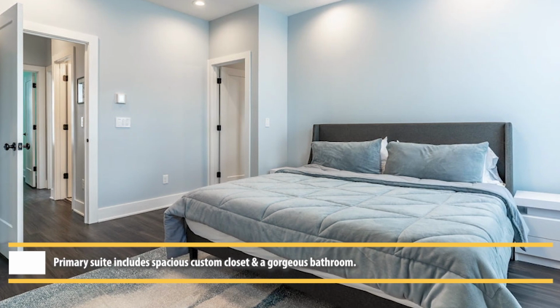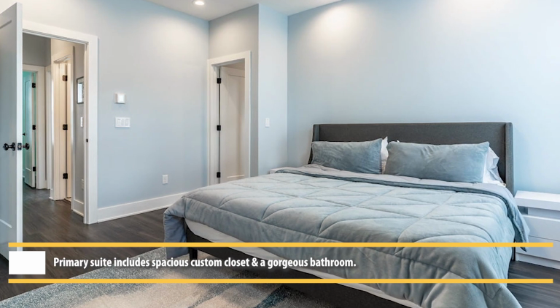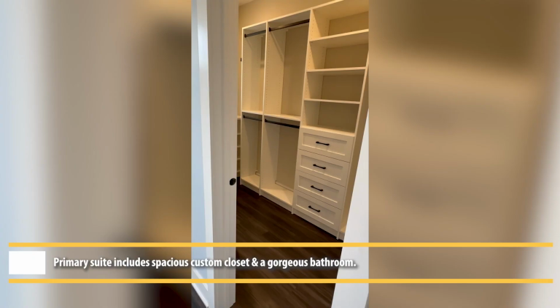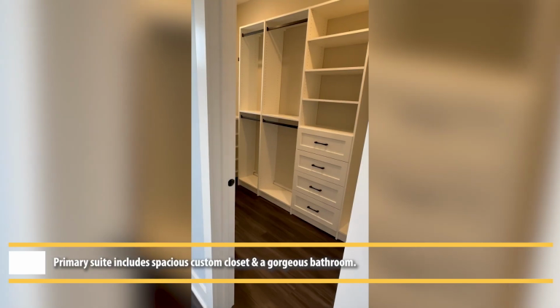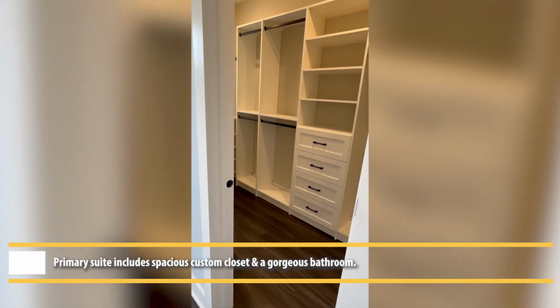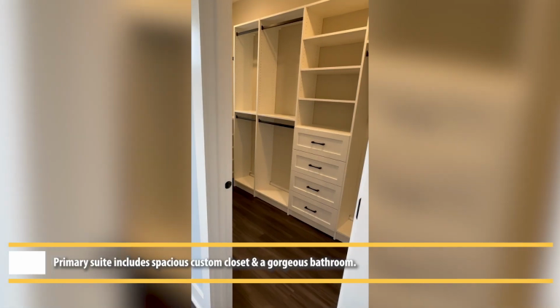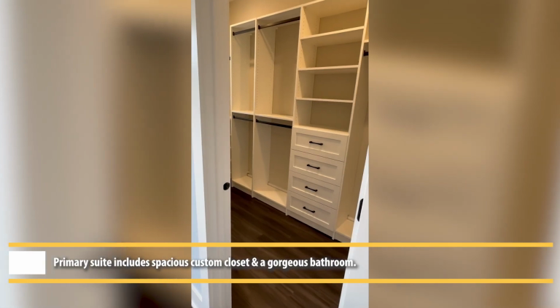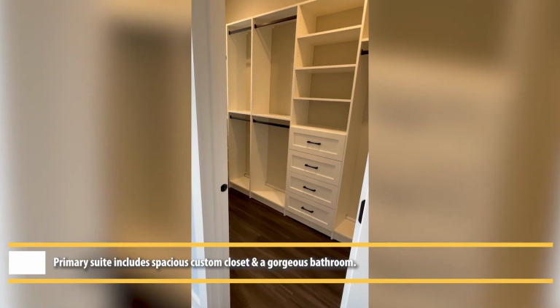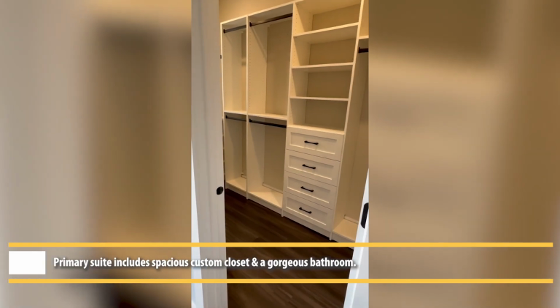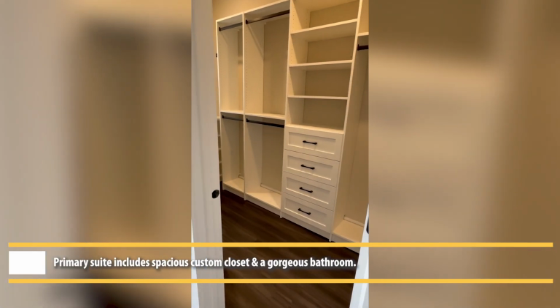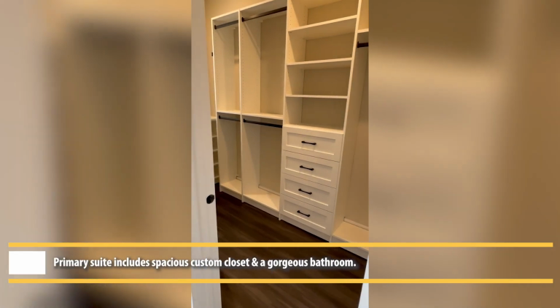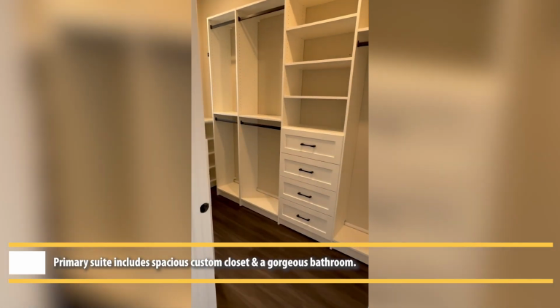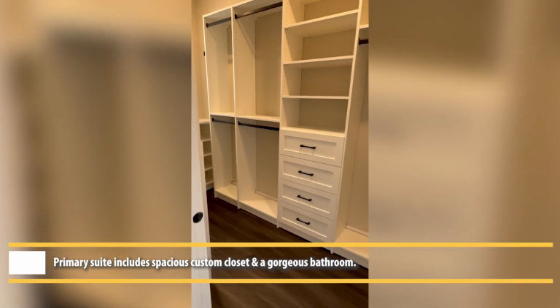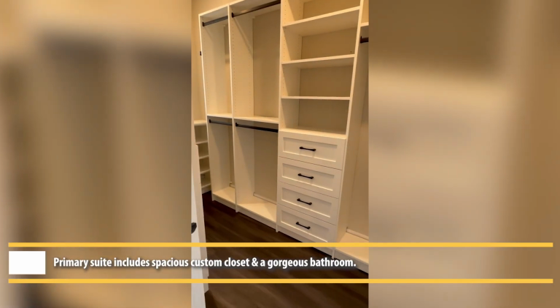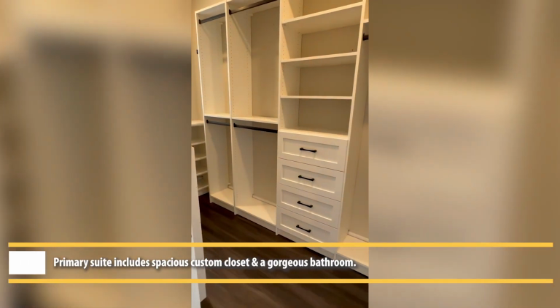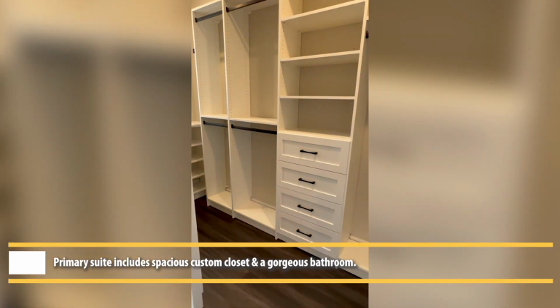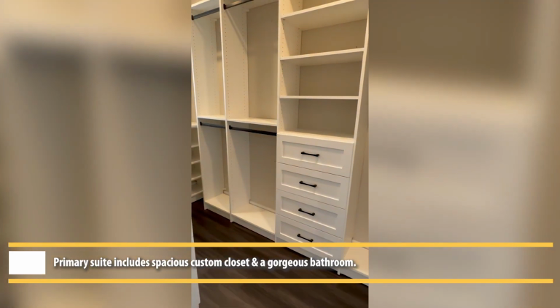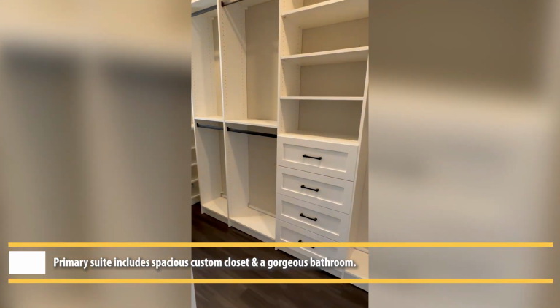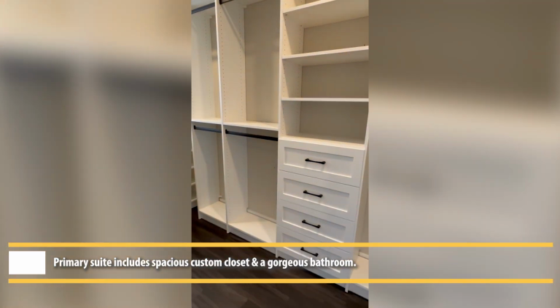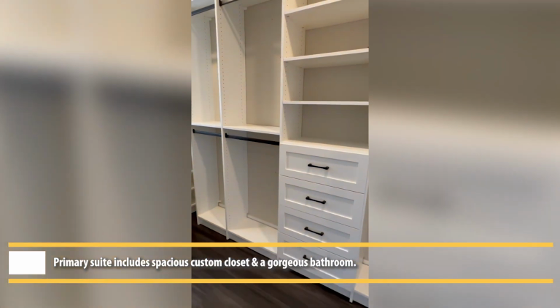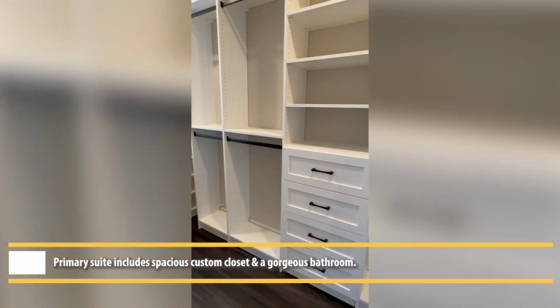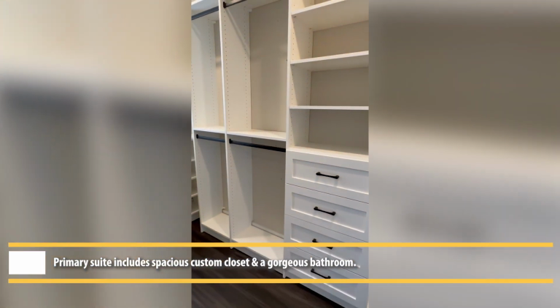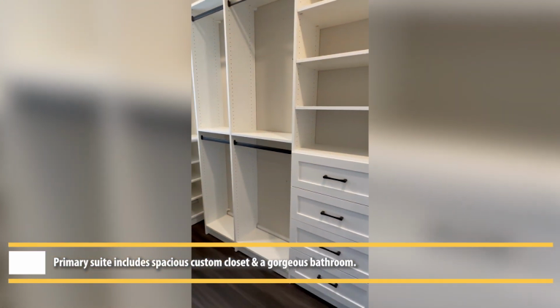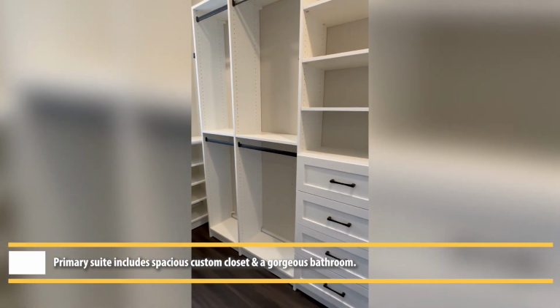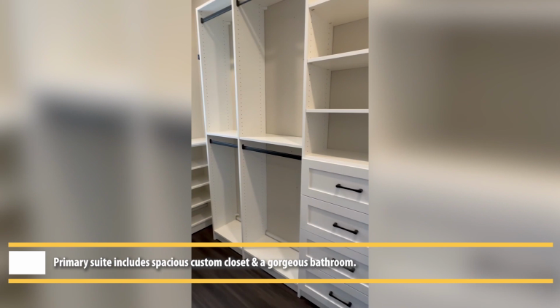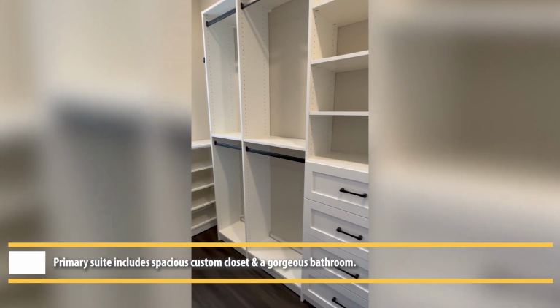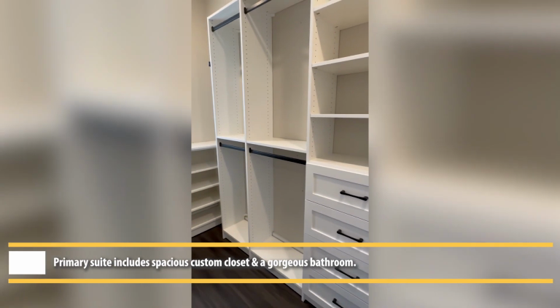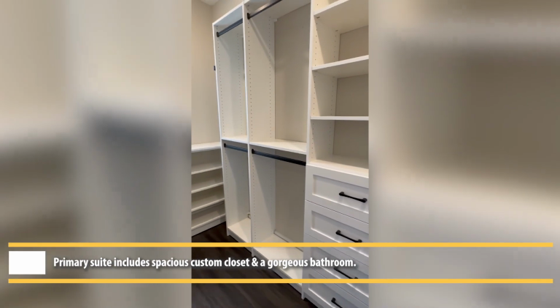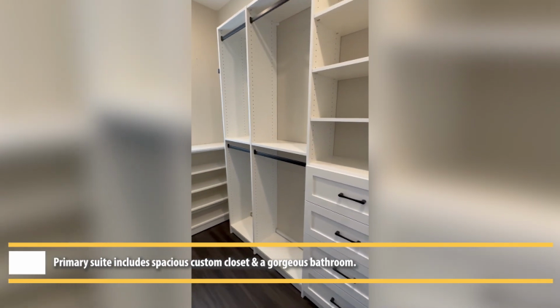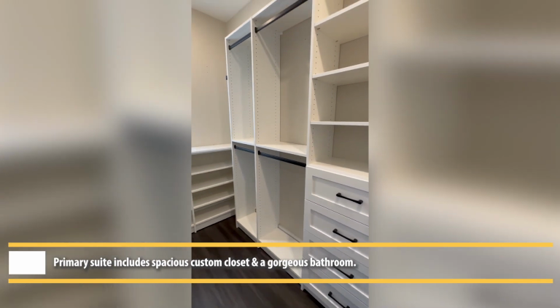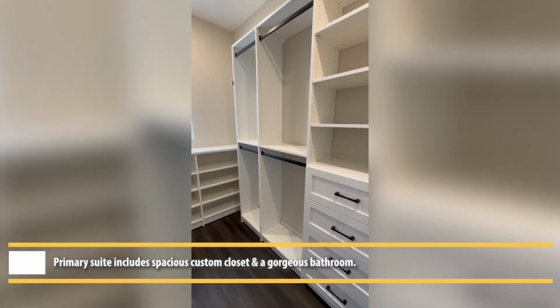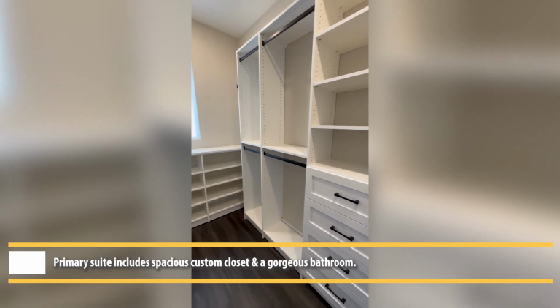You'll have plenty of space in your closet system, which is also custom-built.